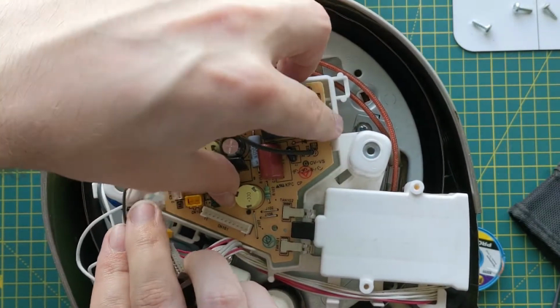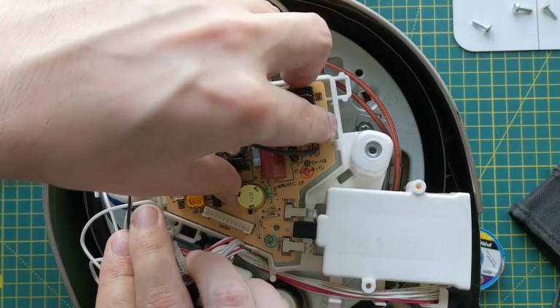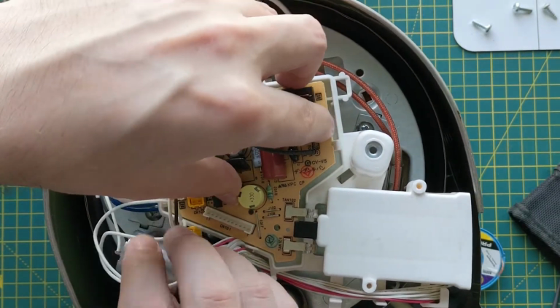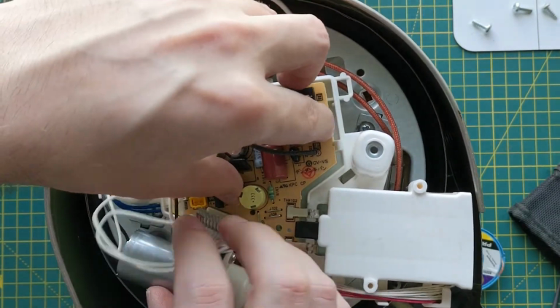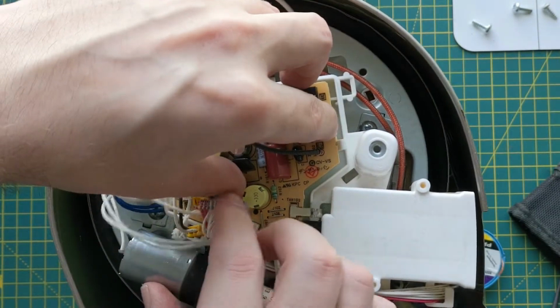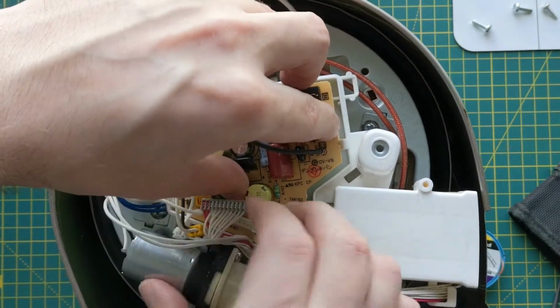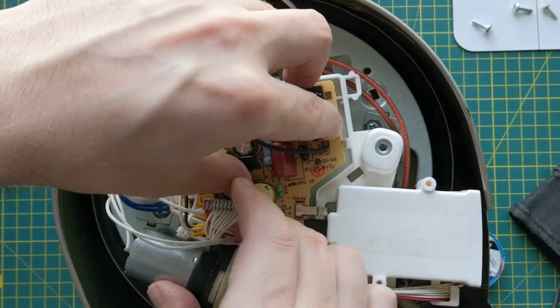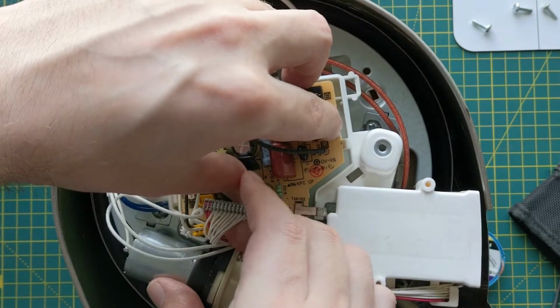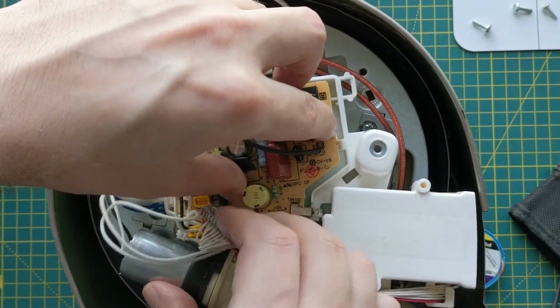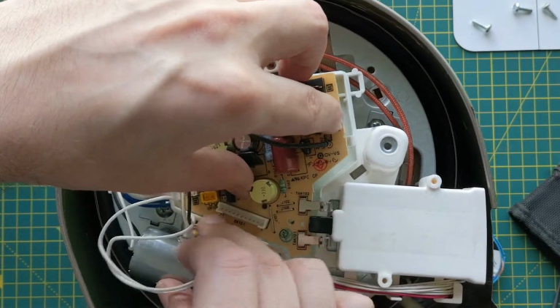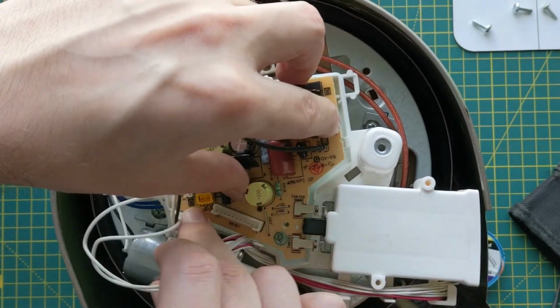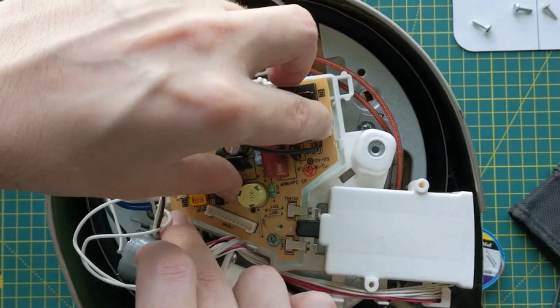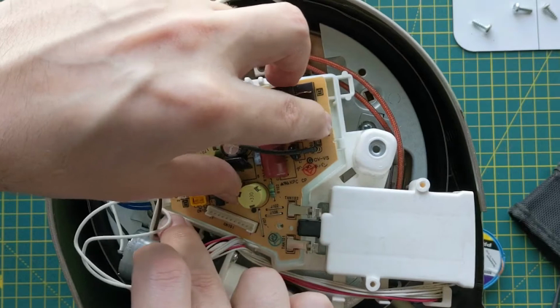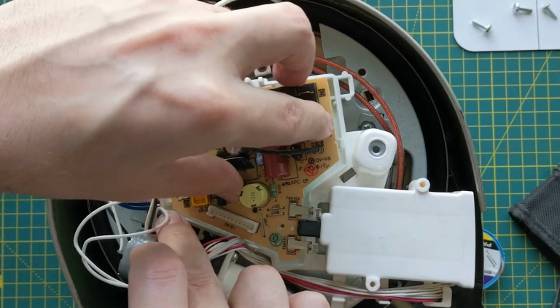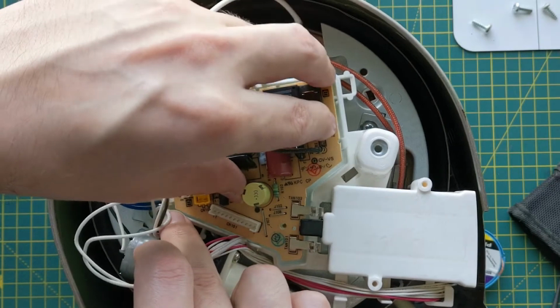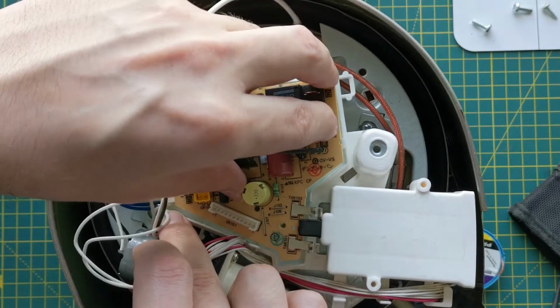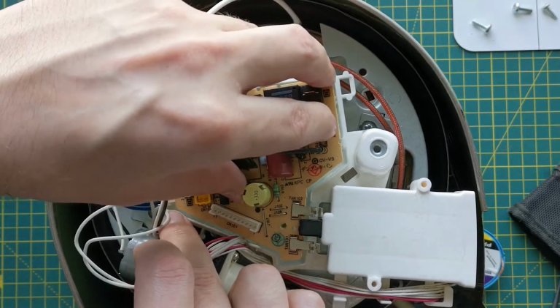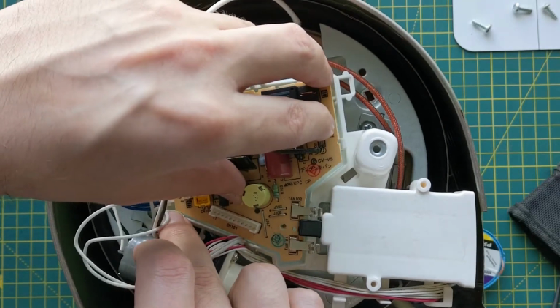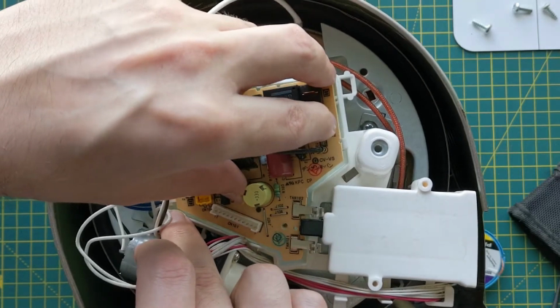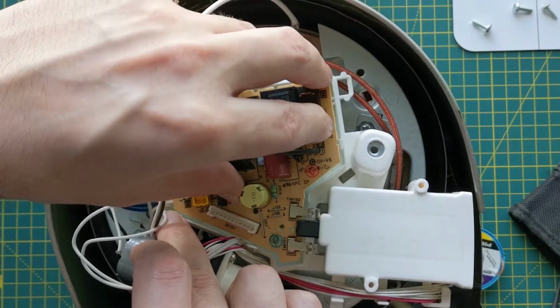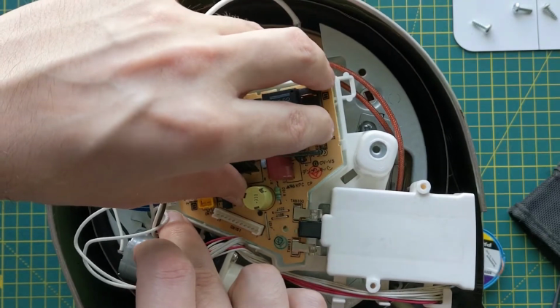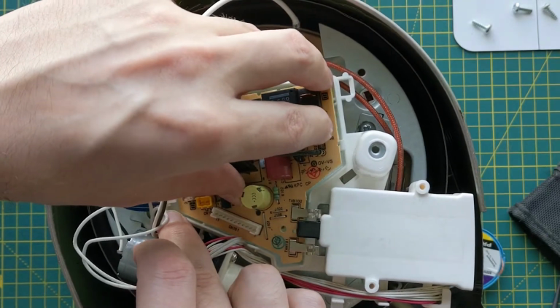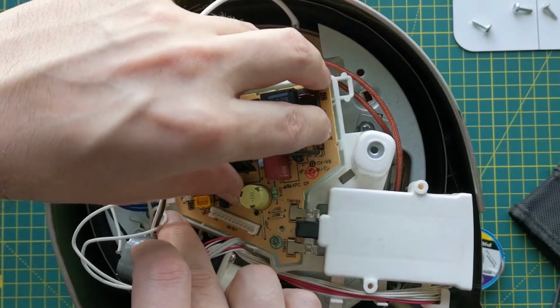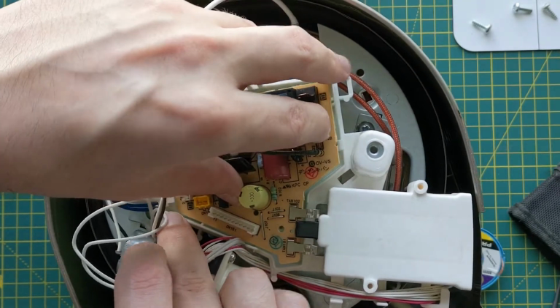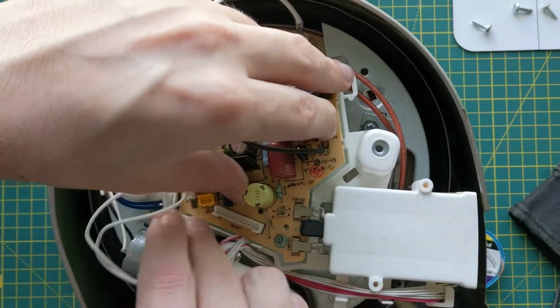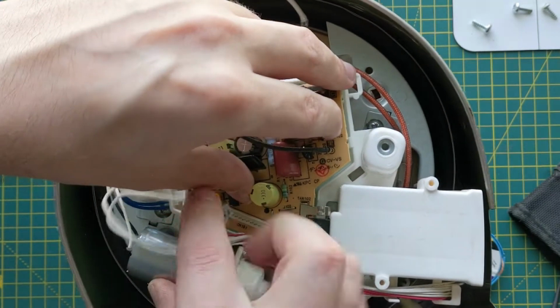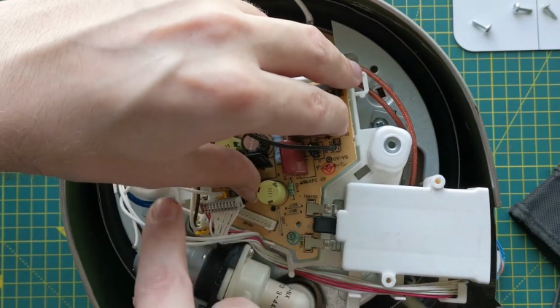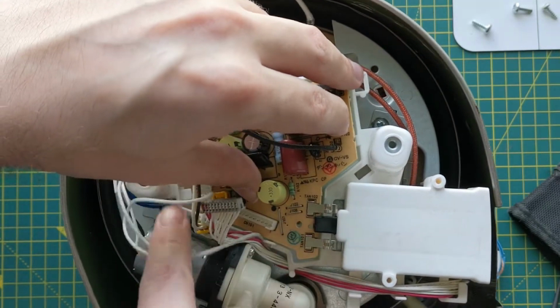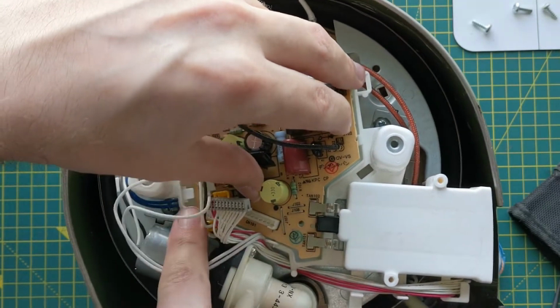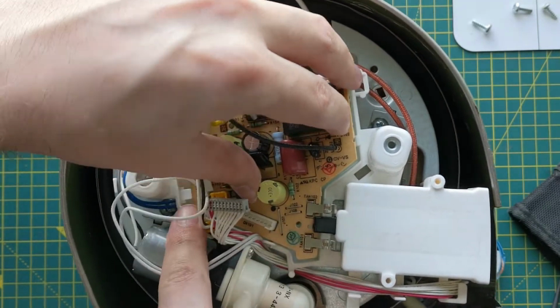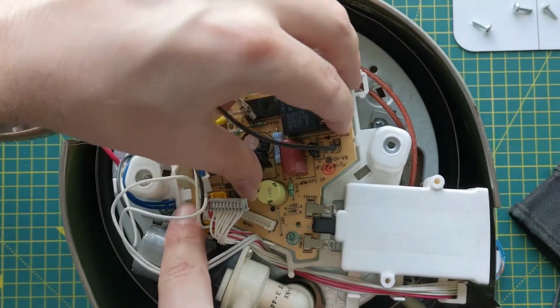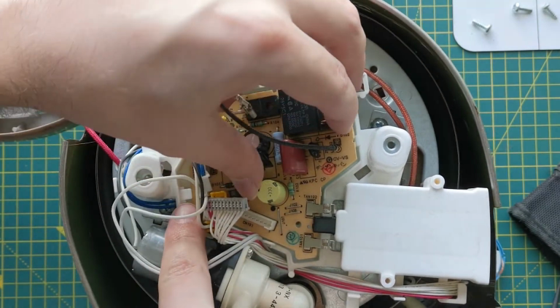There's a tiny tab that you have to get the board under at the back side here with my fingers pointing.